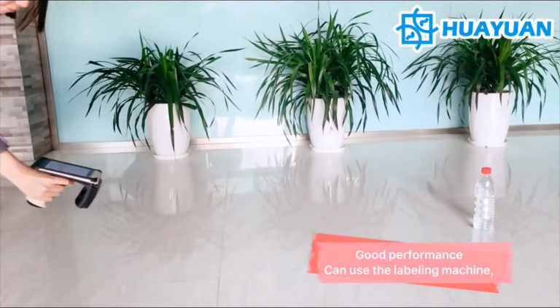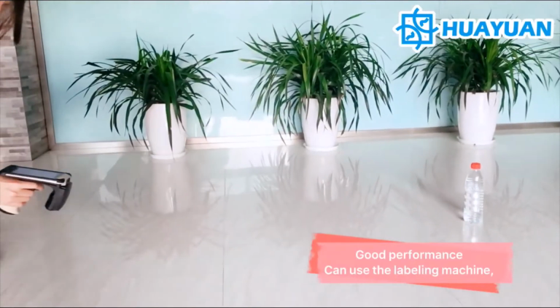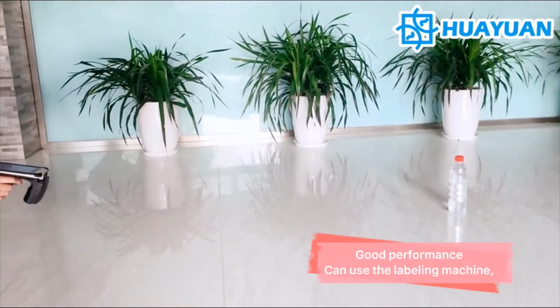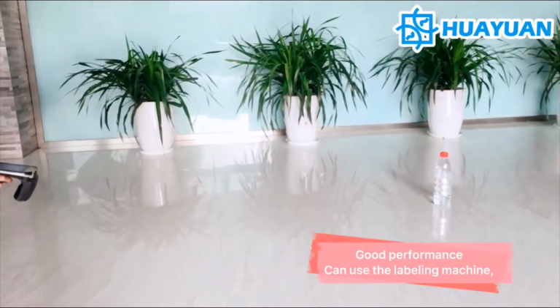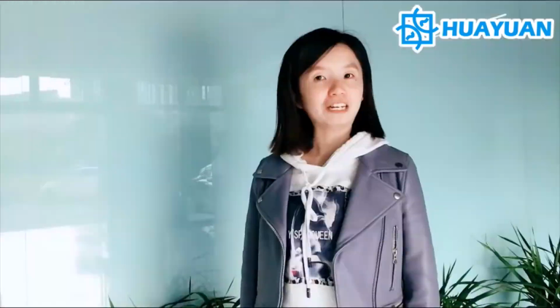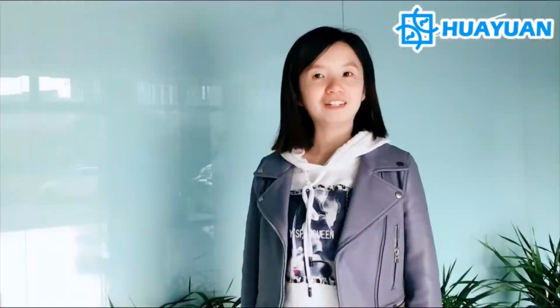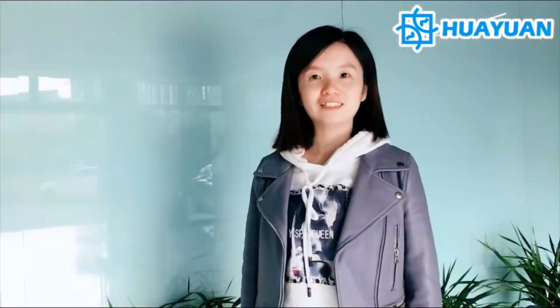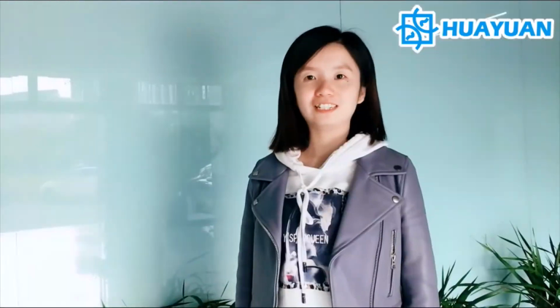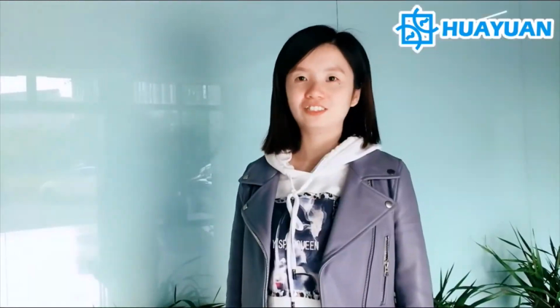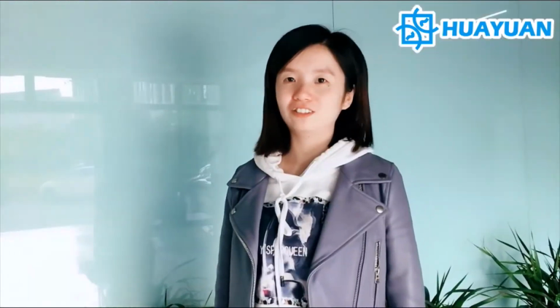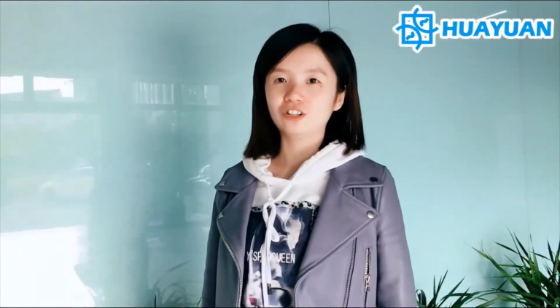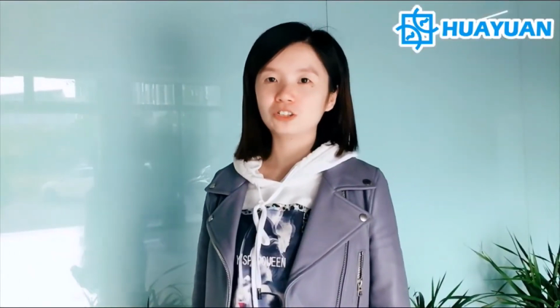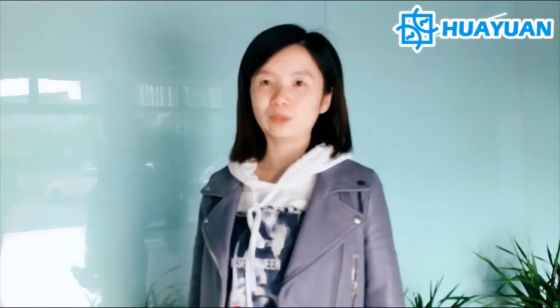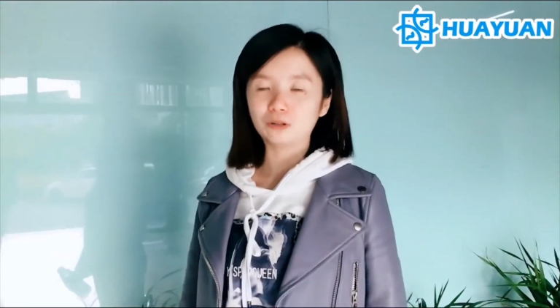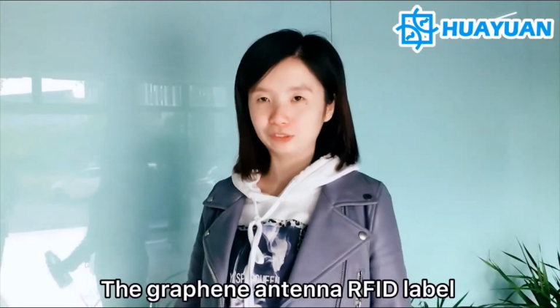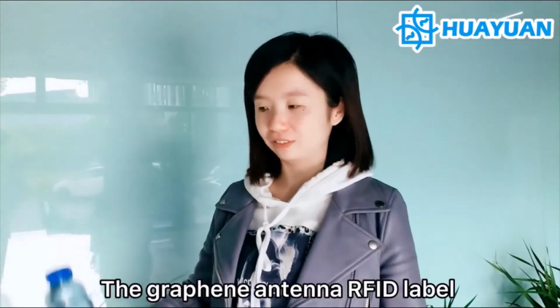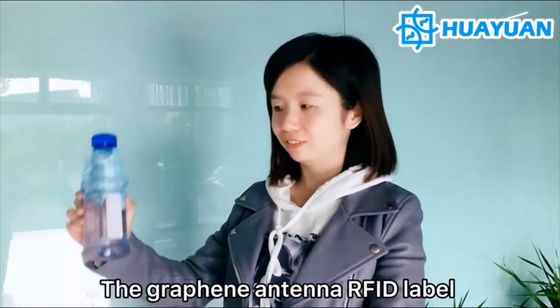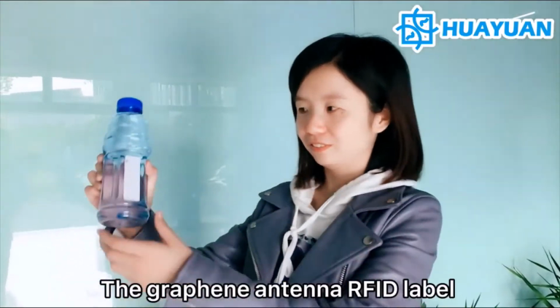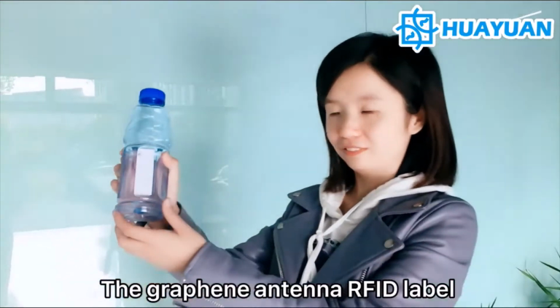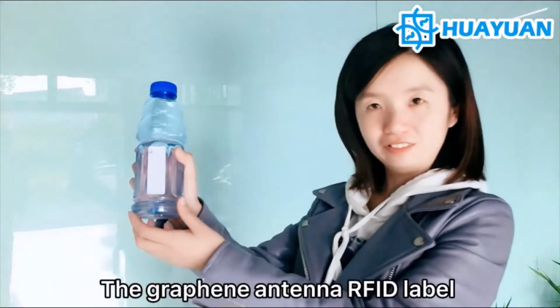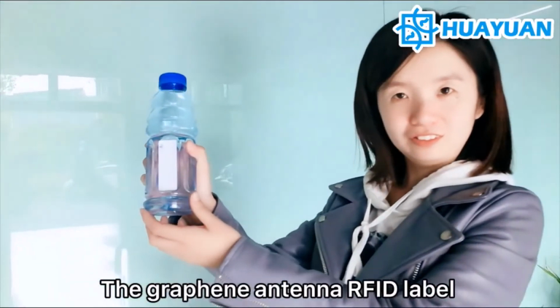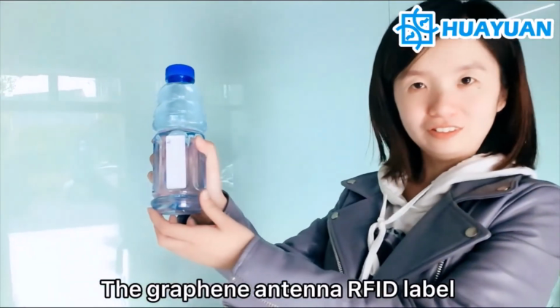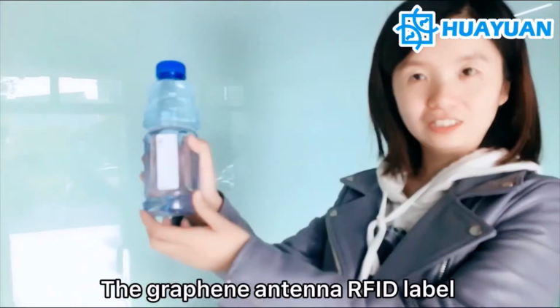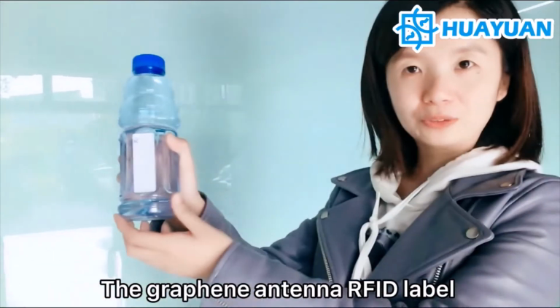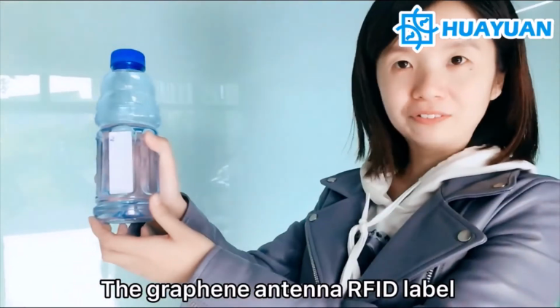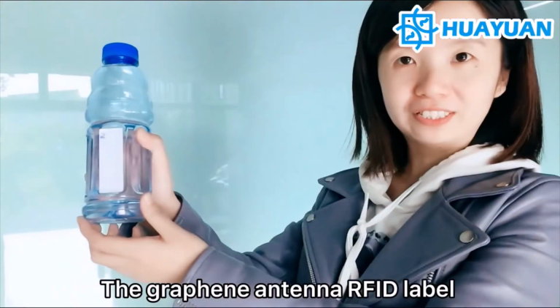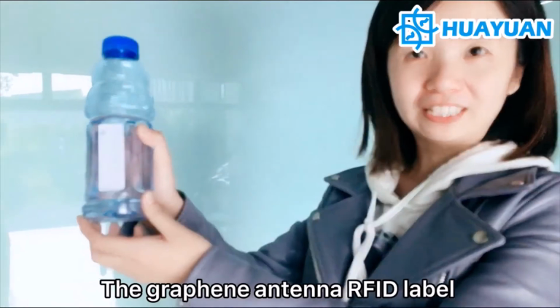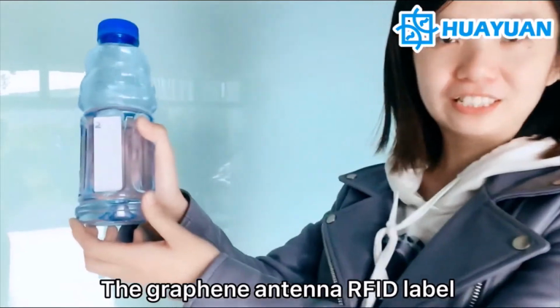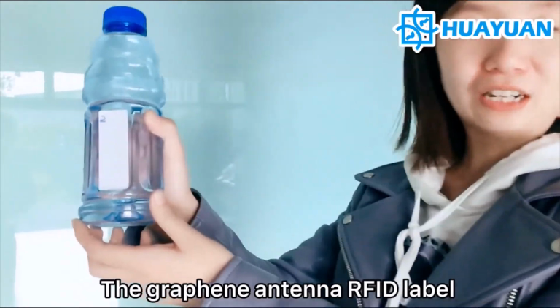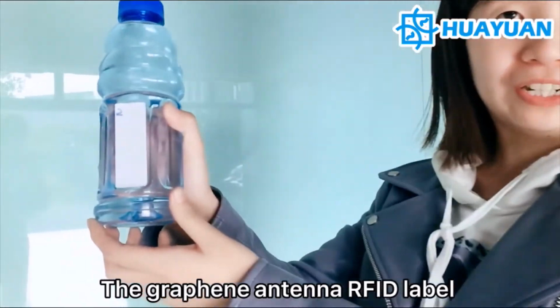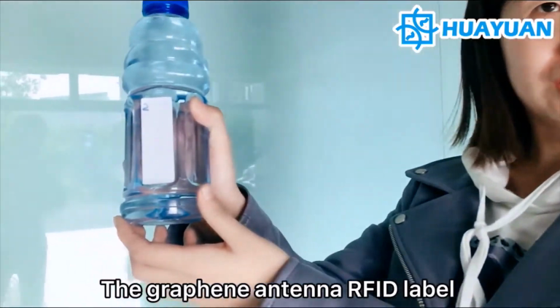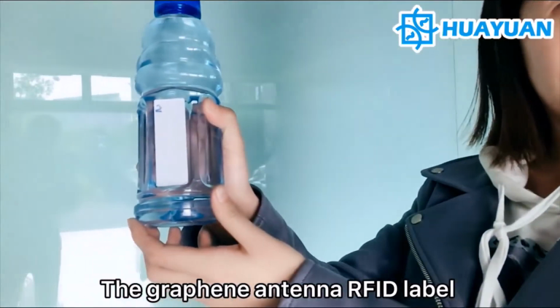Now let's test the third option: the graphene antenna RFID label.